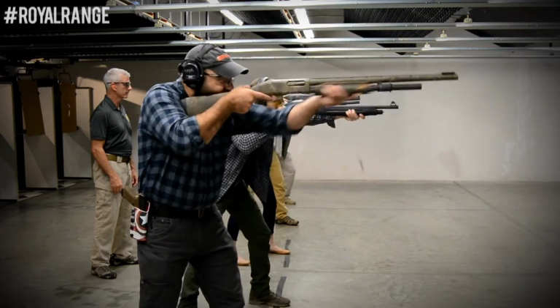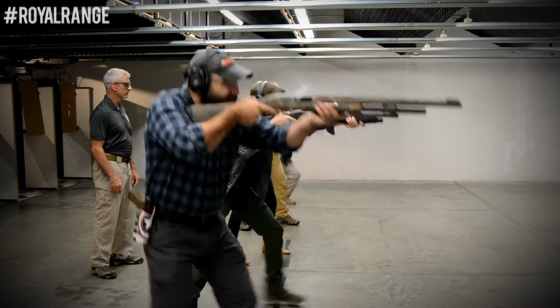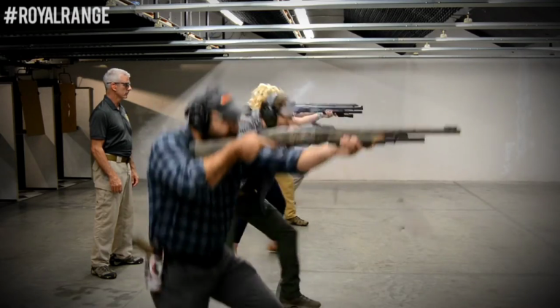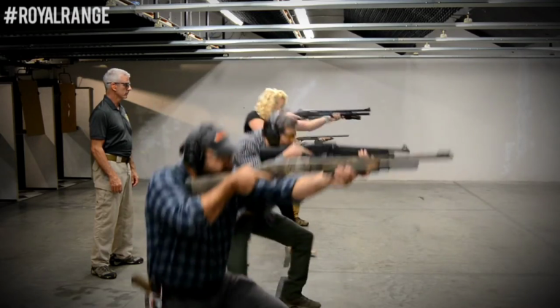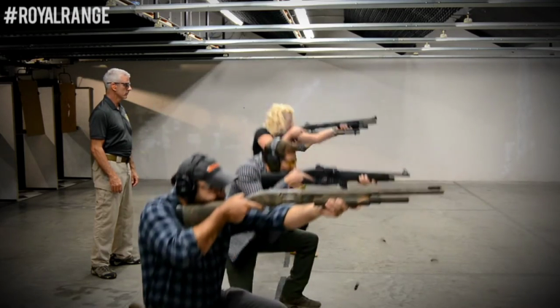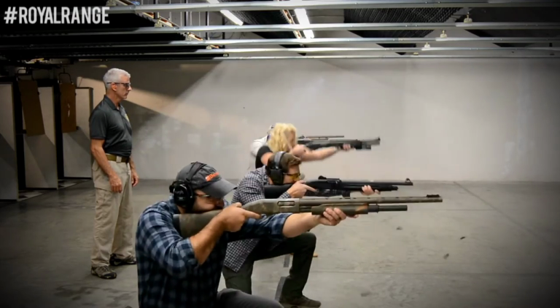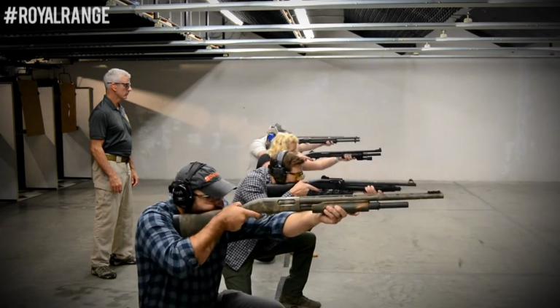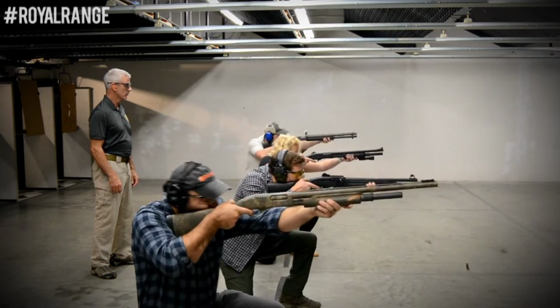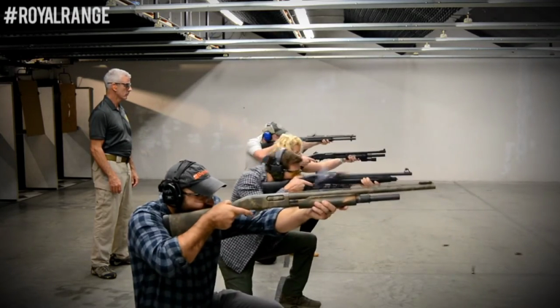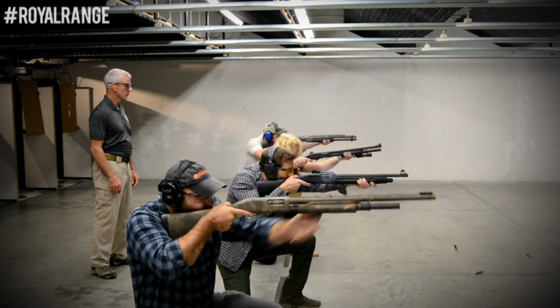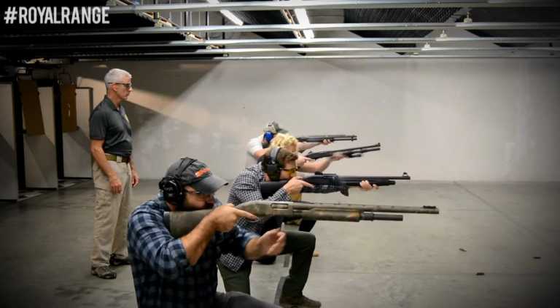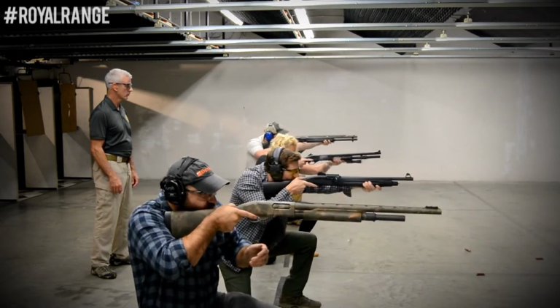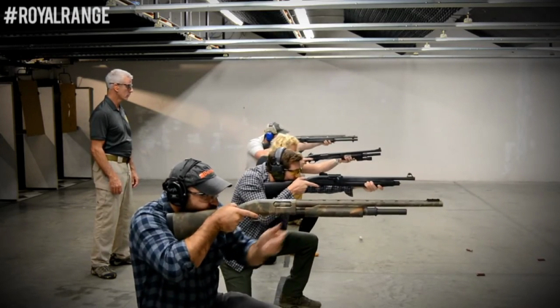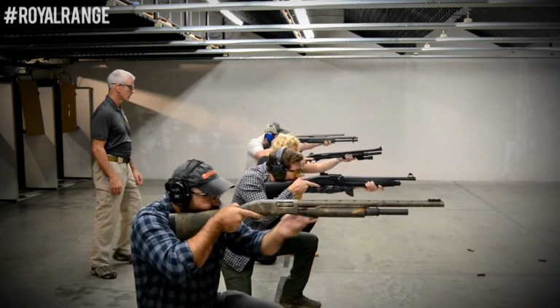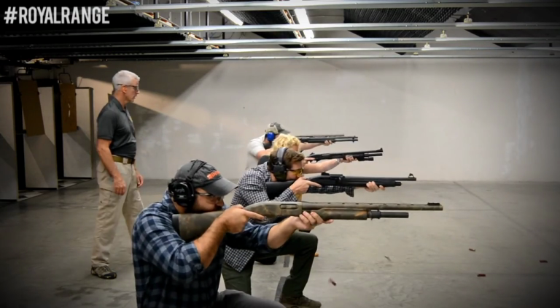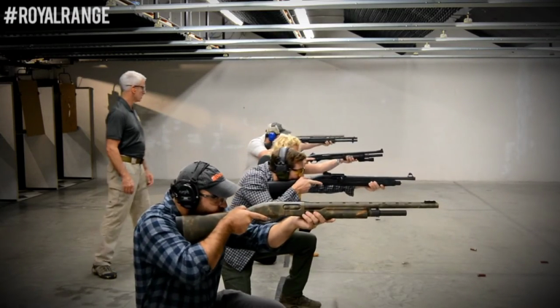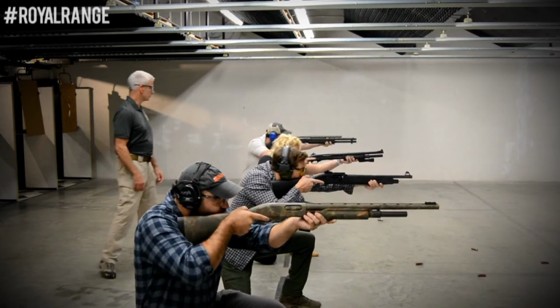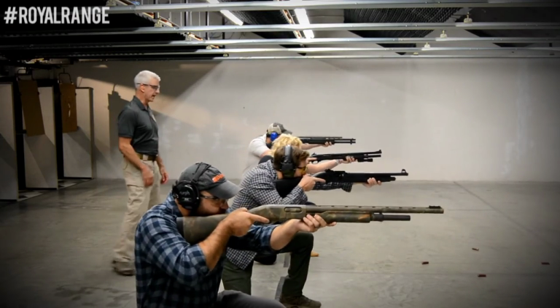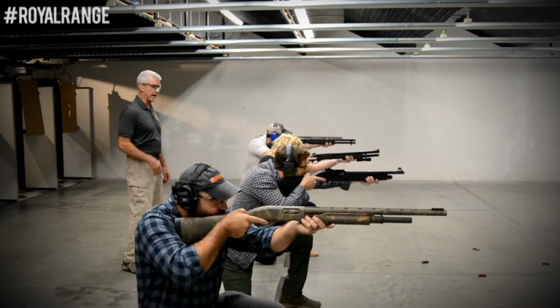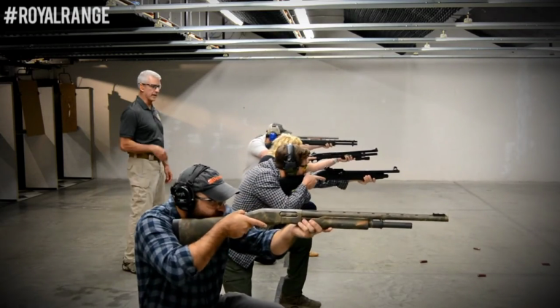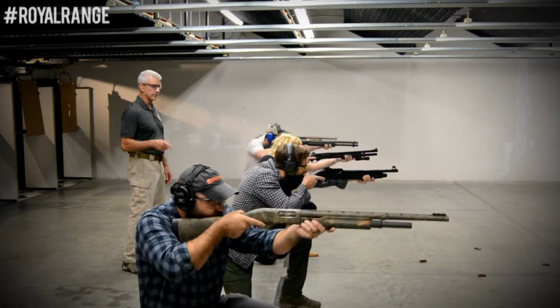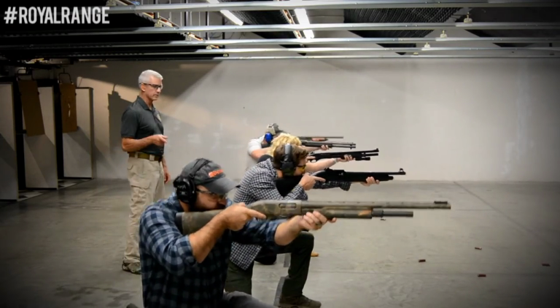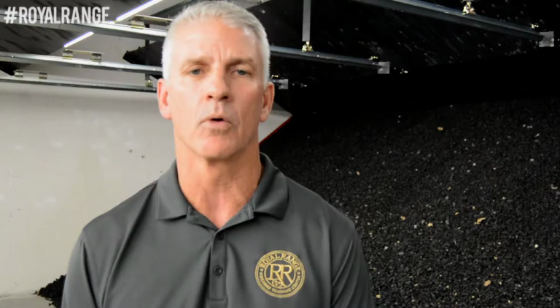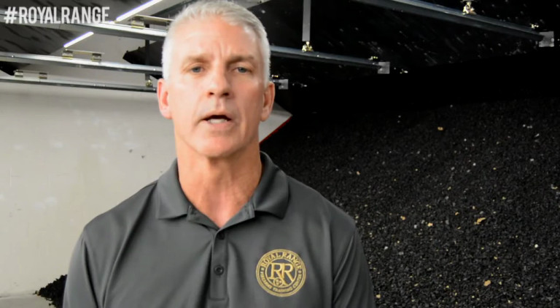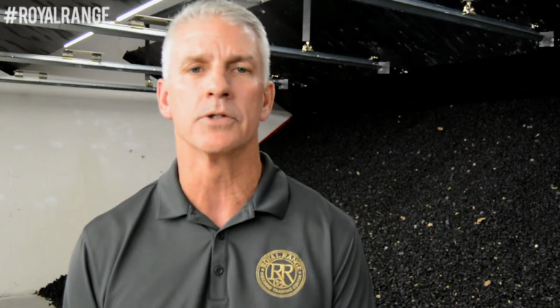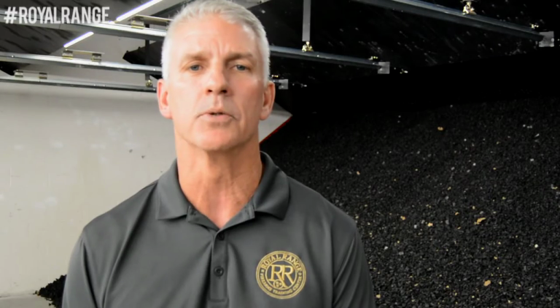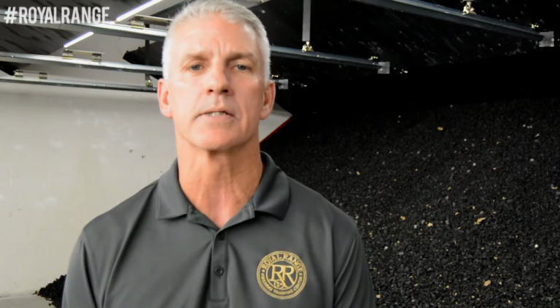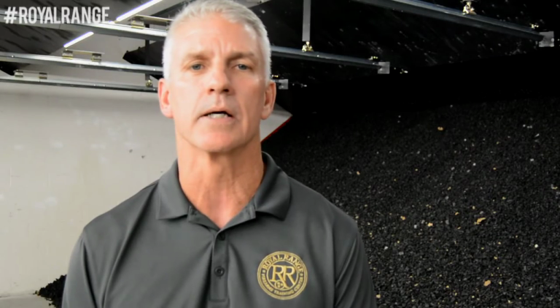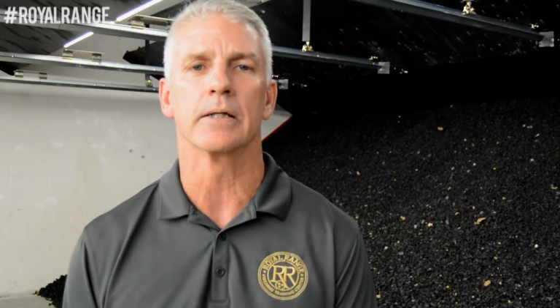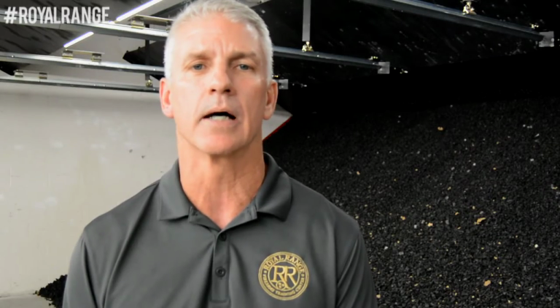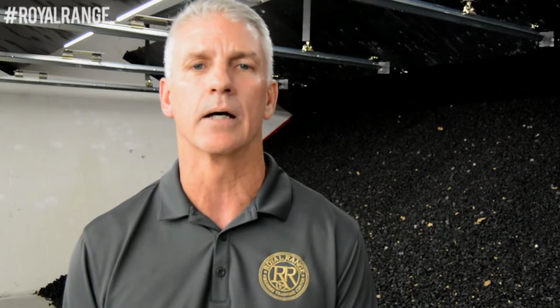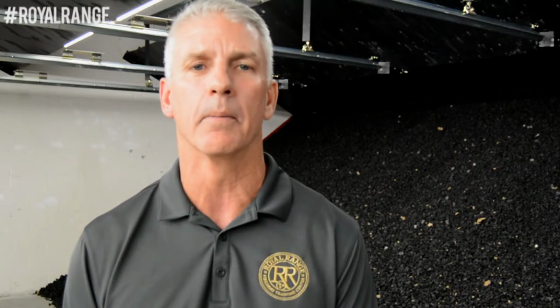If you're interested in signing up for the tactical shotgun class, visit us at RoyalRangeUSA.com.